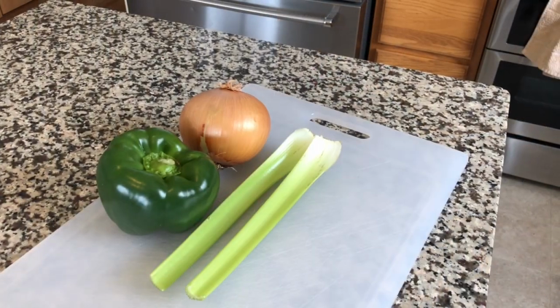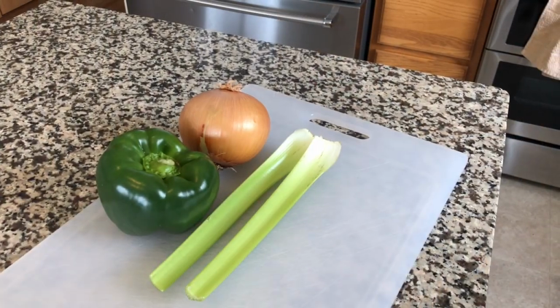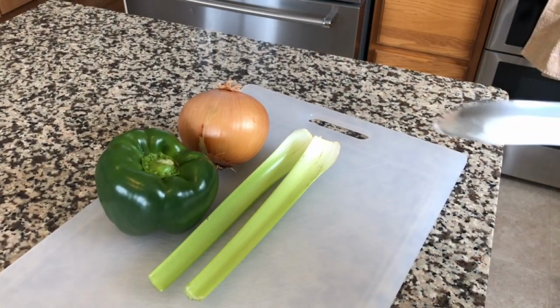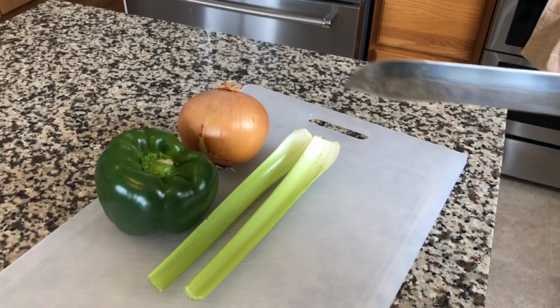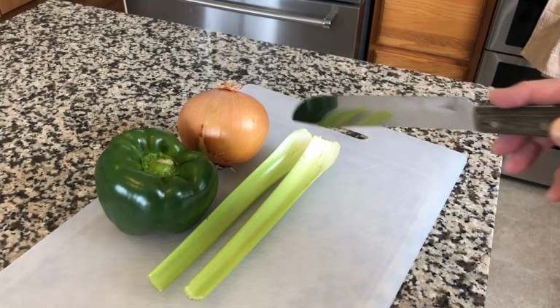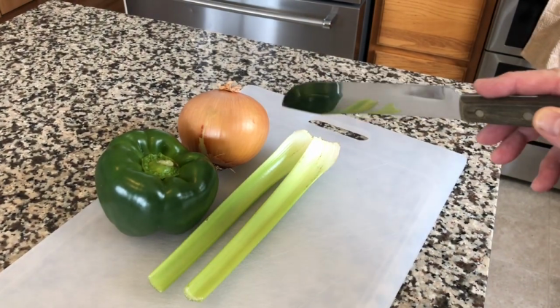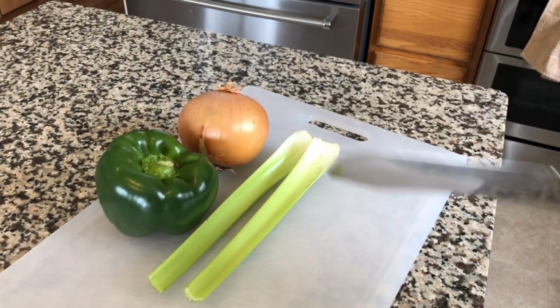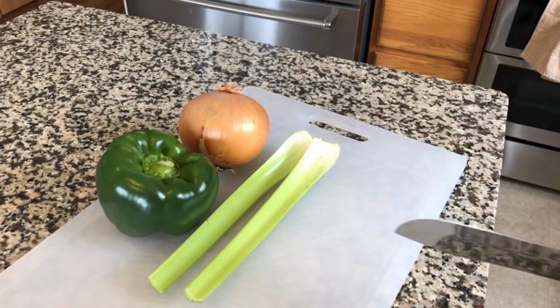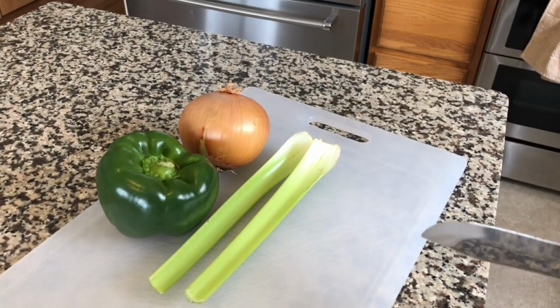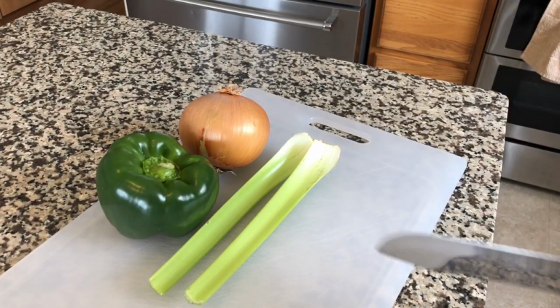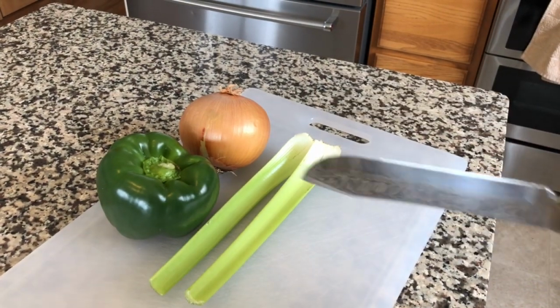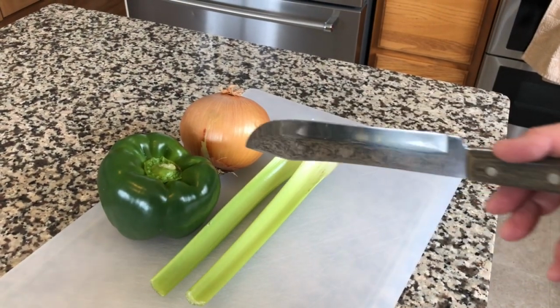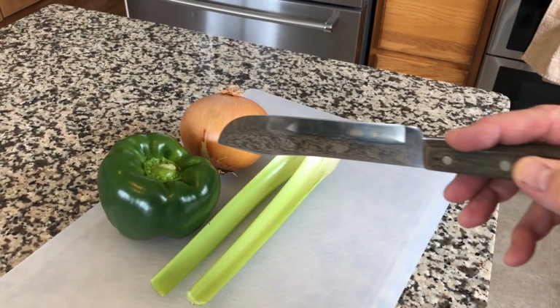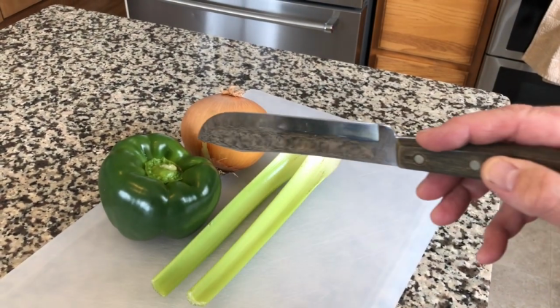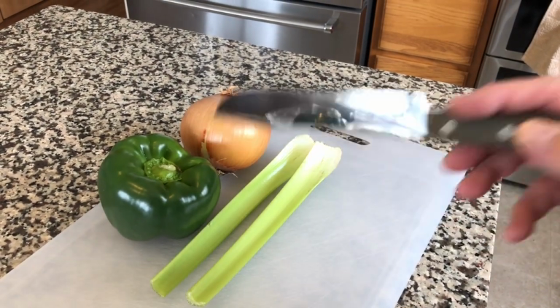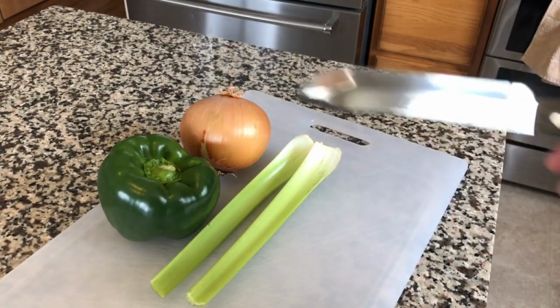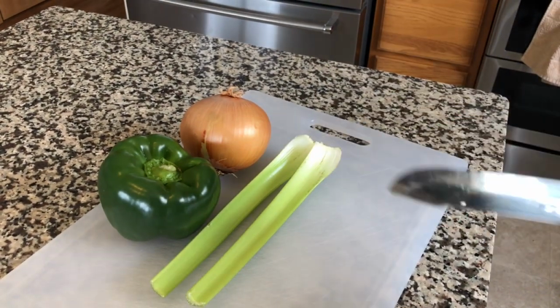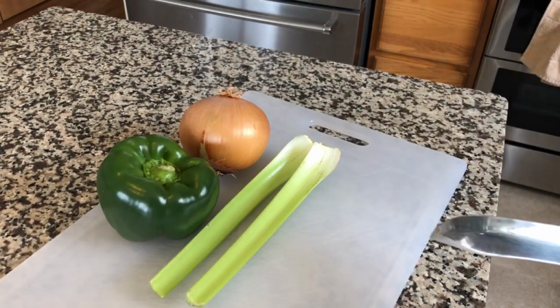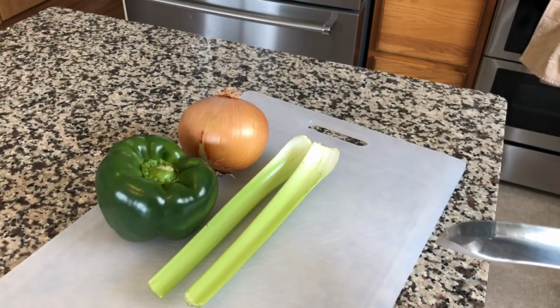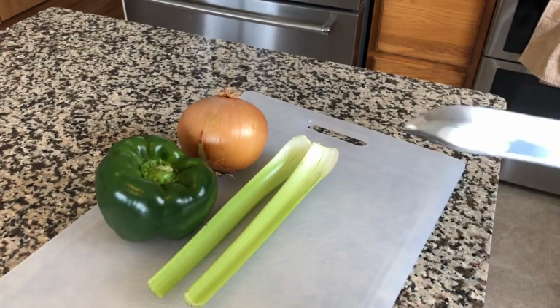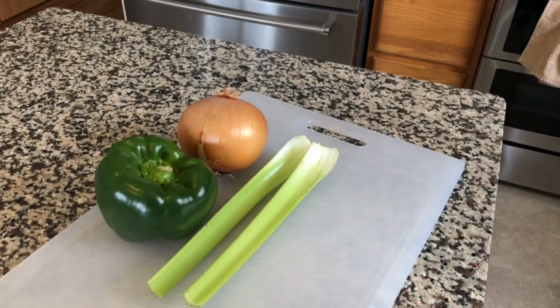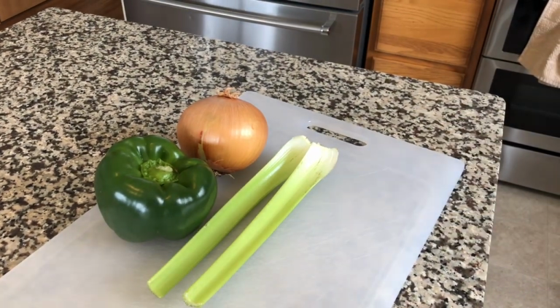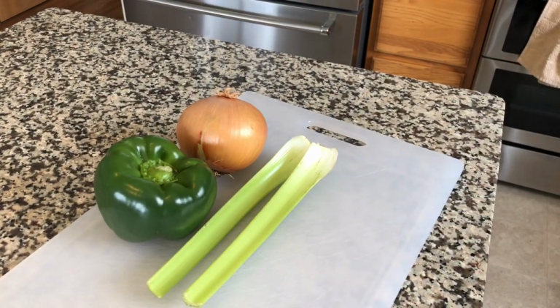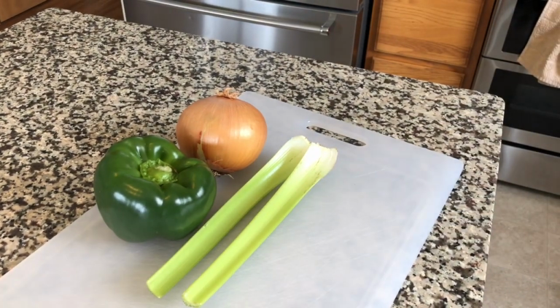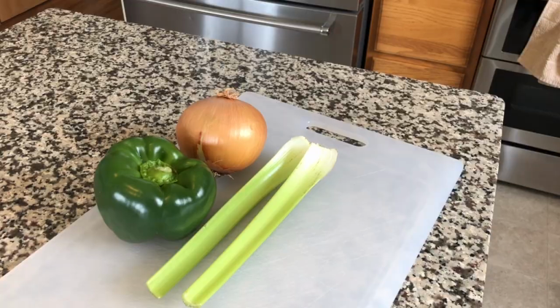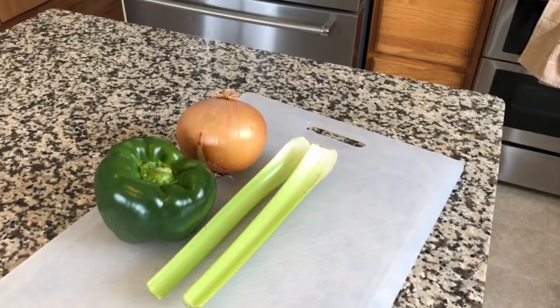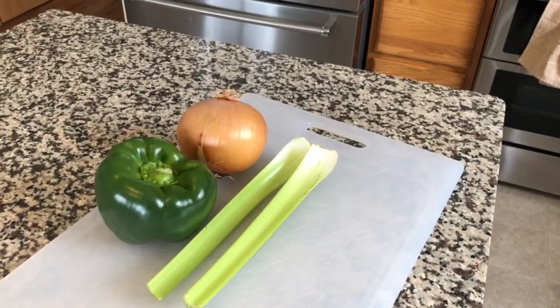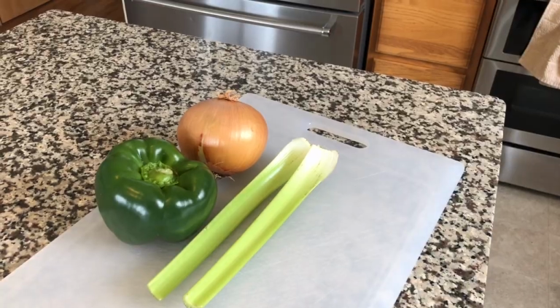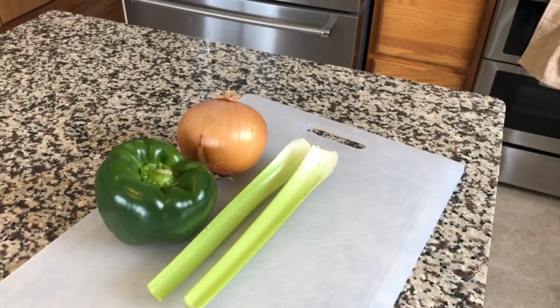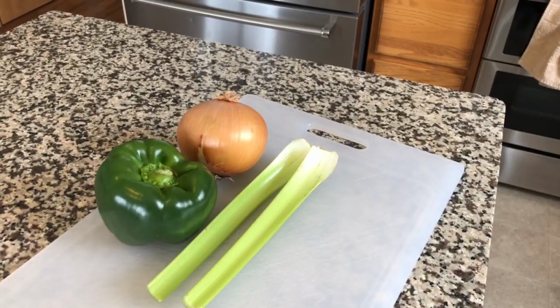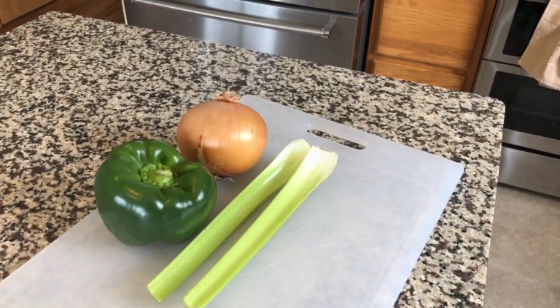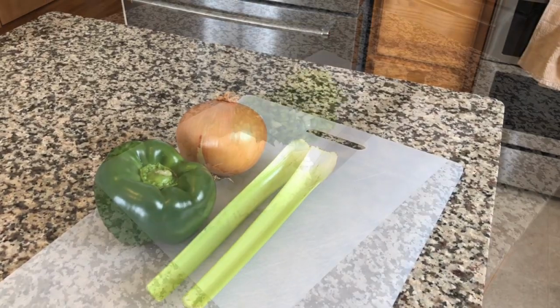We're going to need one medium yellow onion, one green bell pepper, and two sticks of celery. Let's get them chopped.